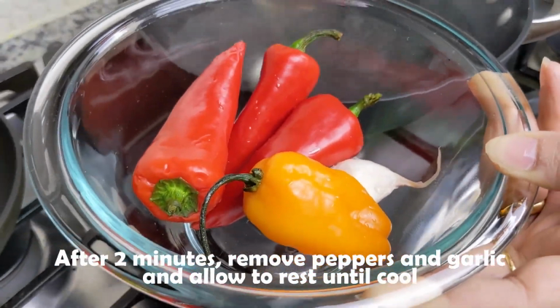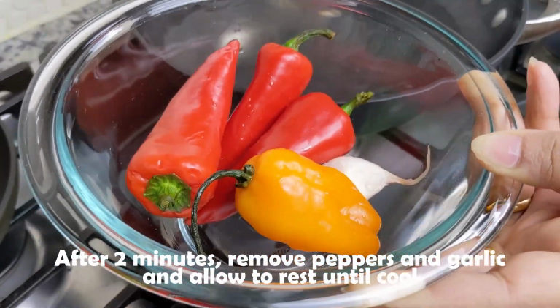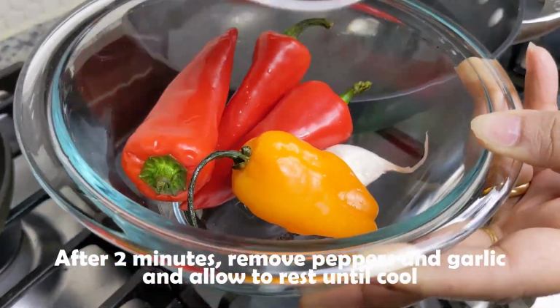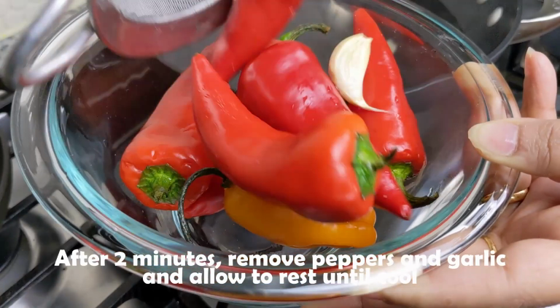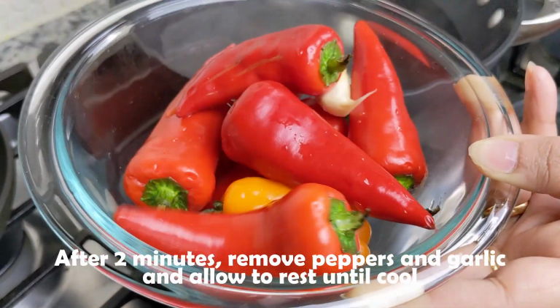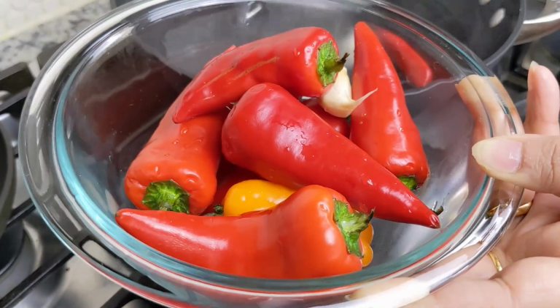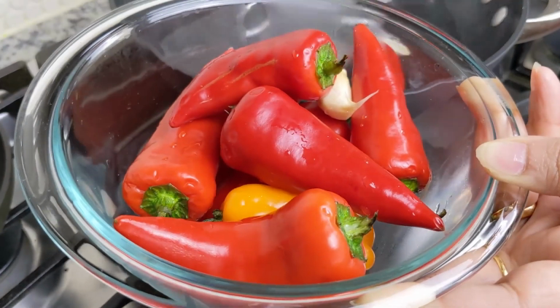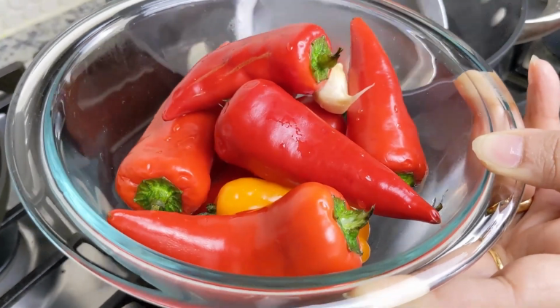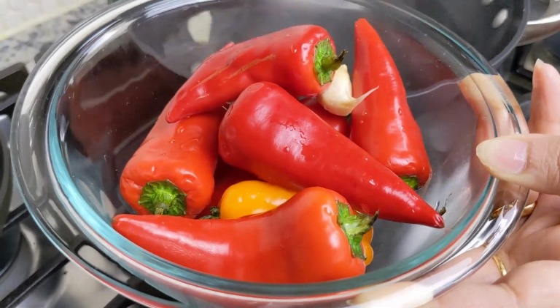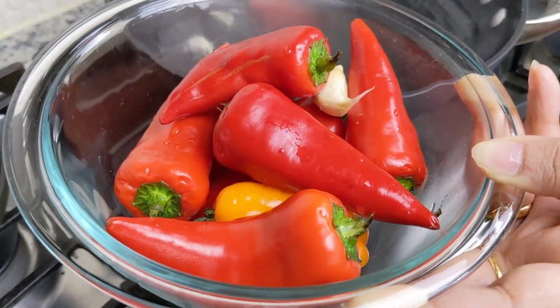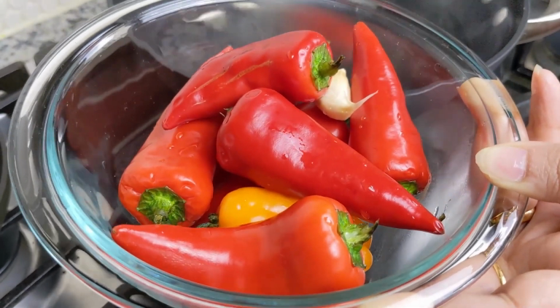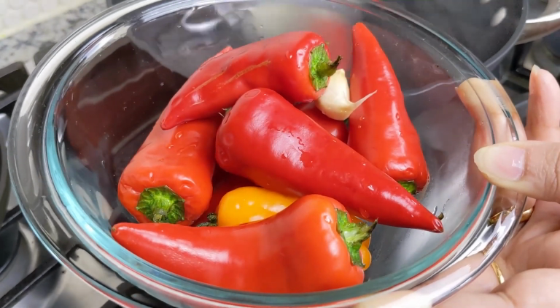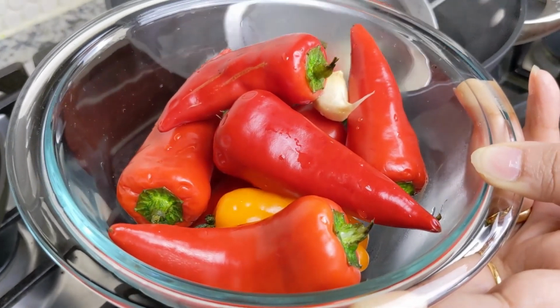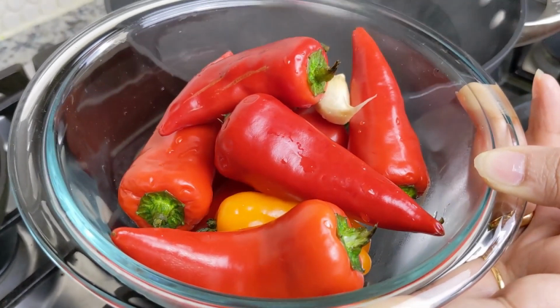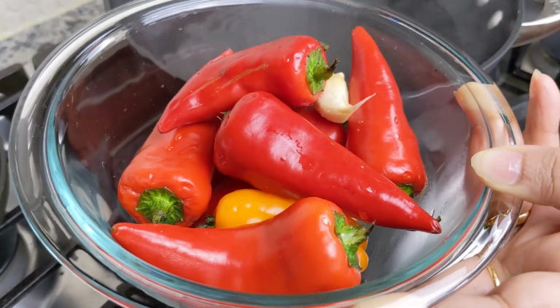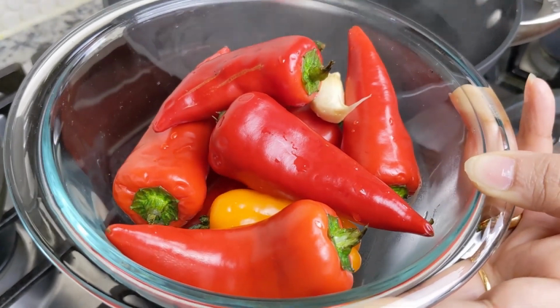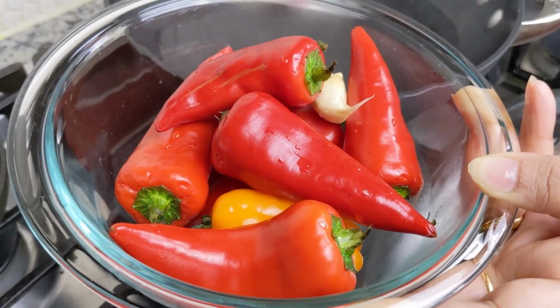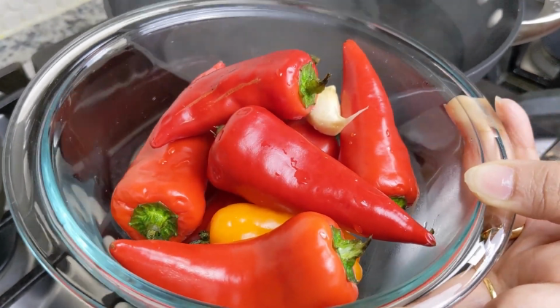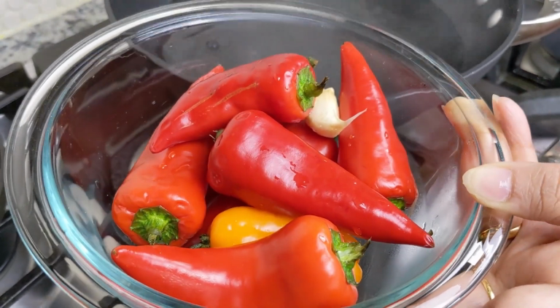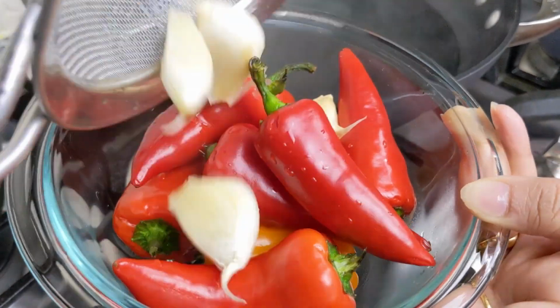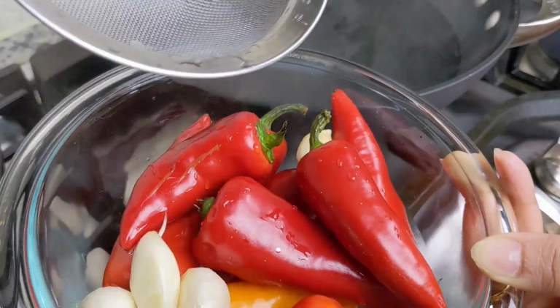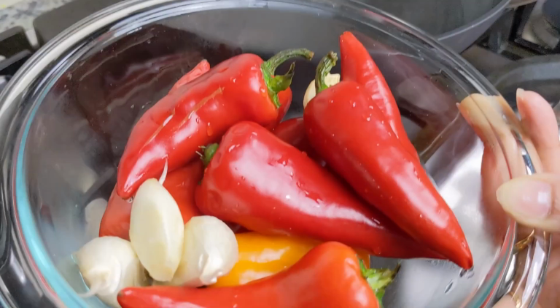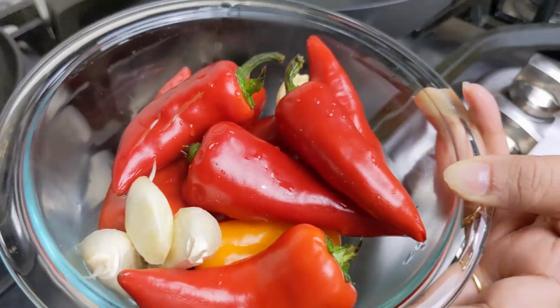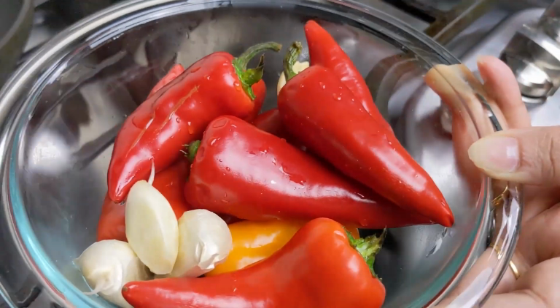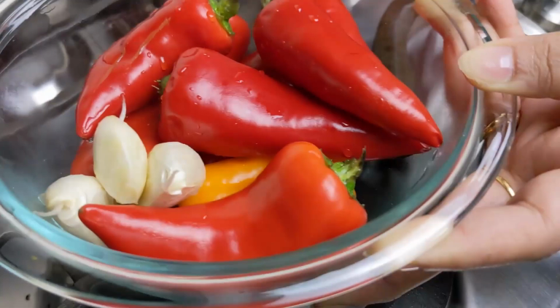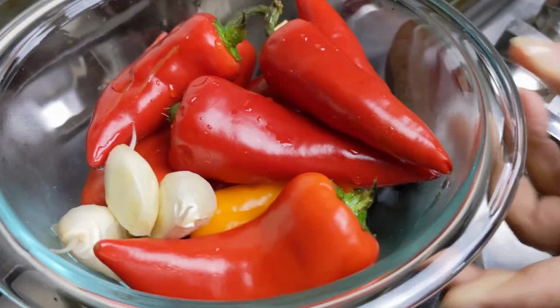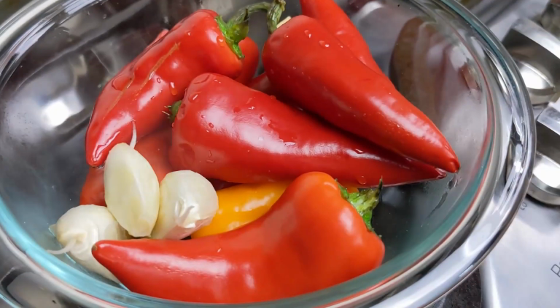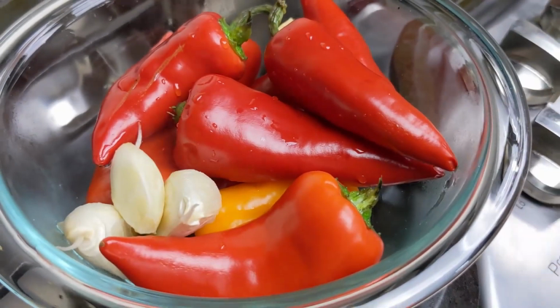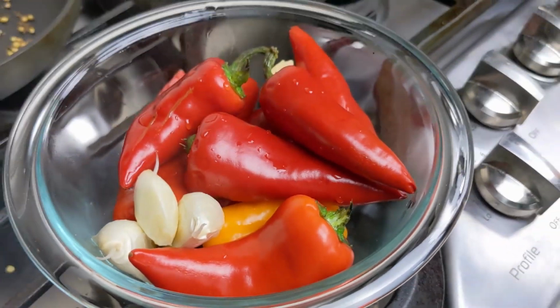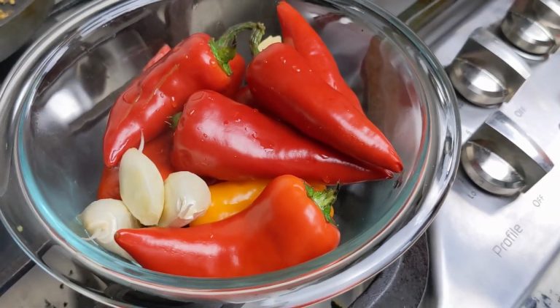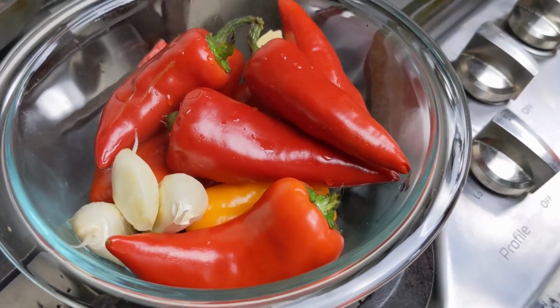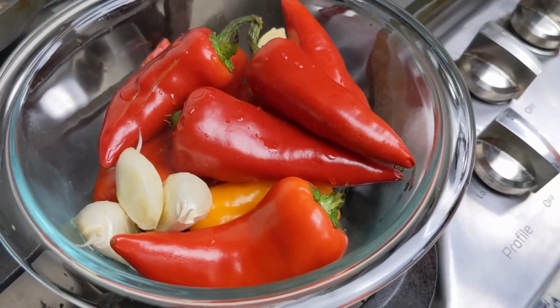The entire kitchen is smelling like peppers right now. I really hope the camera does these colors justice — they're absolutely stunning.